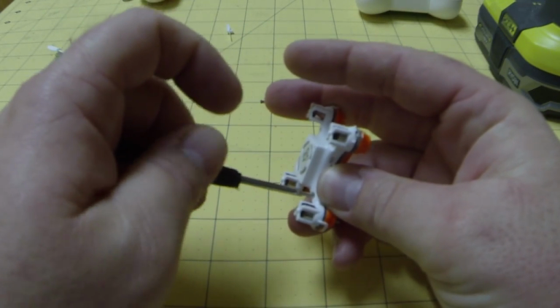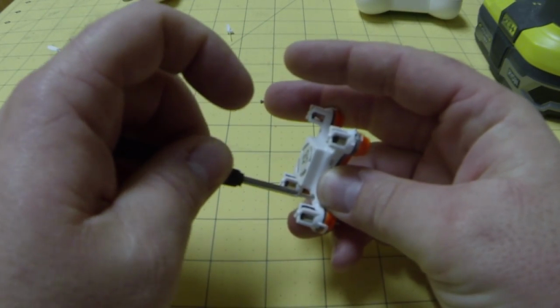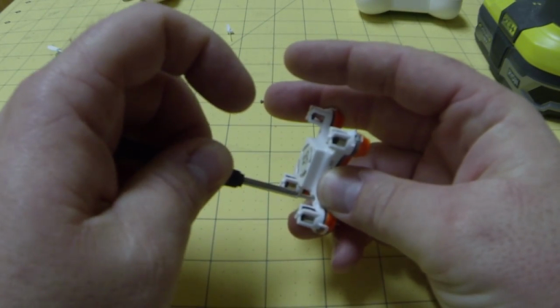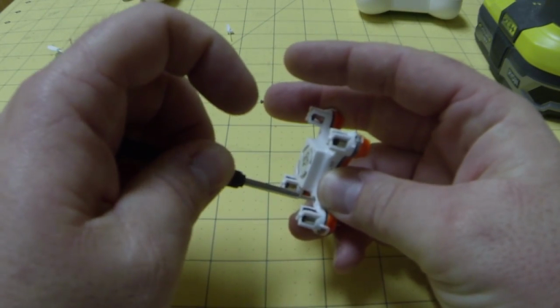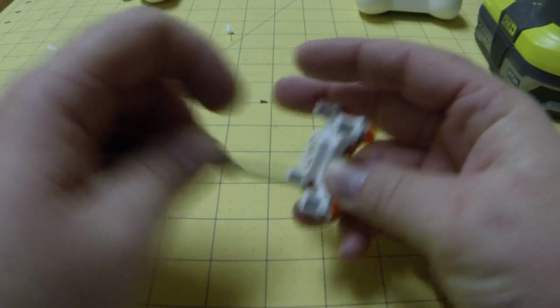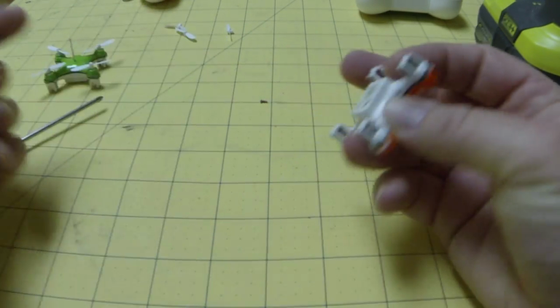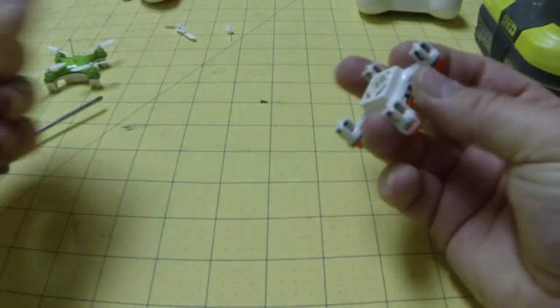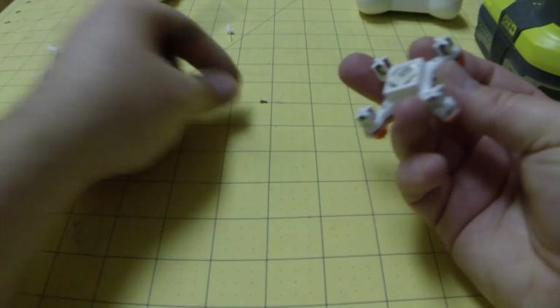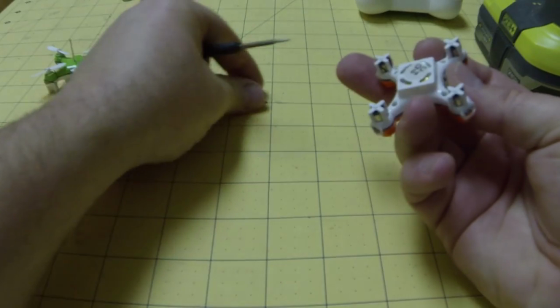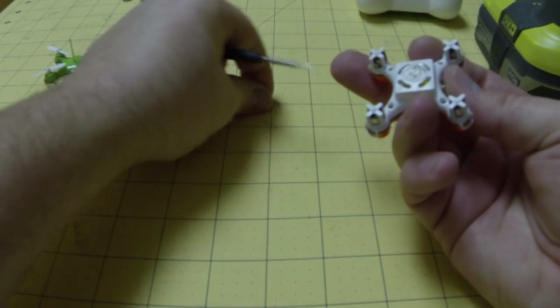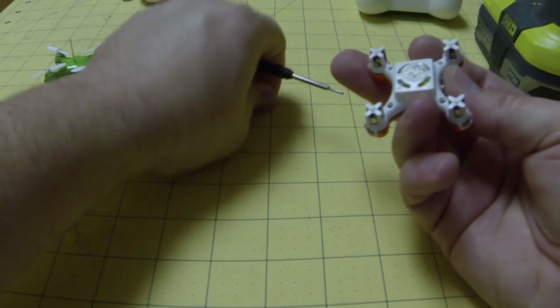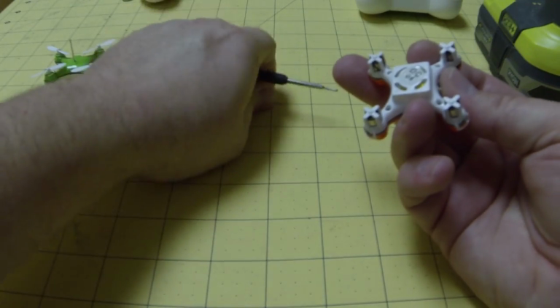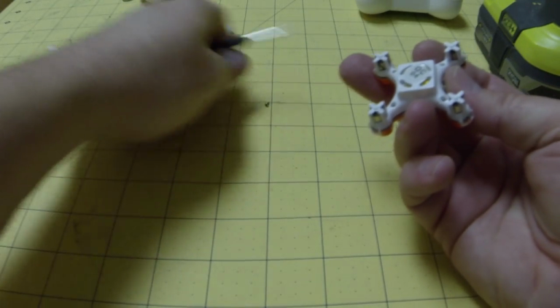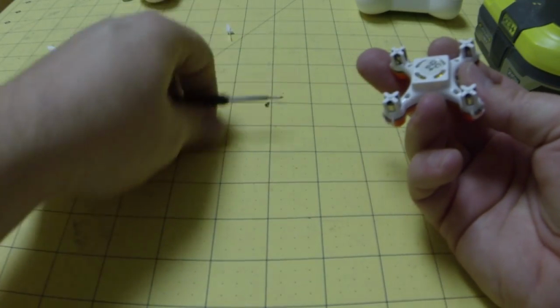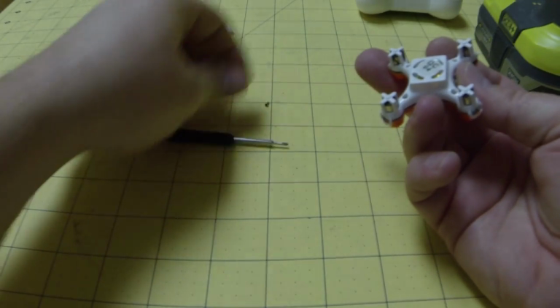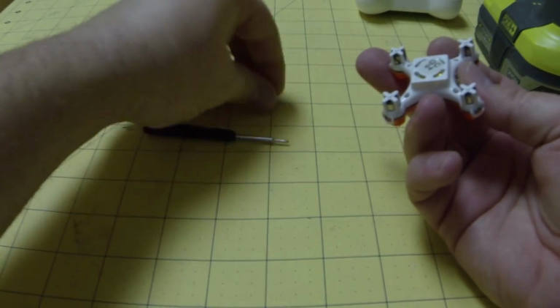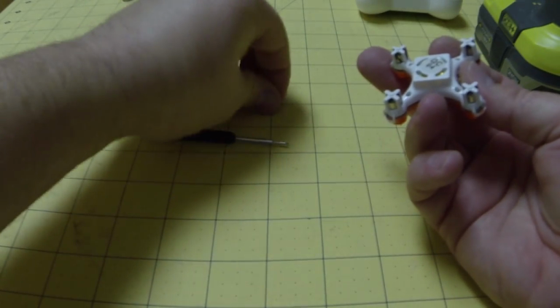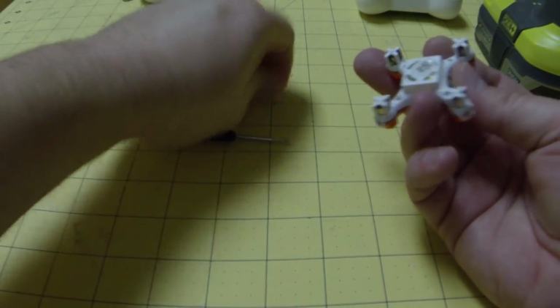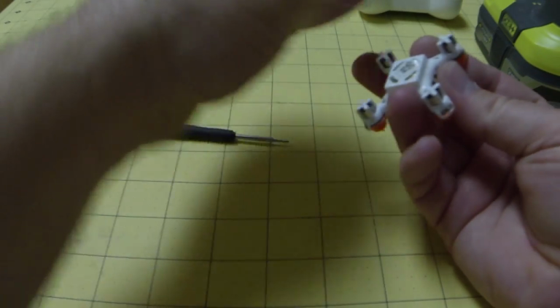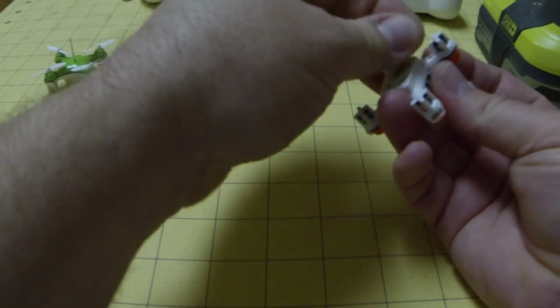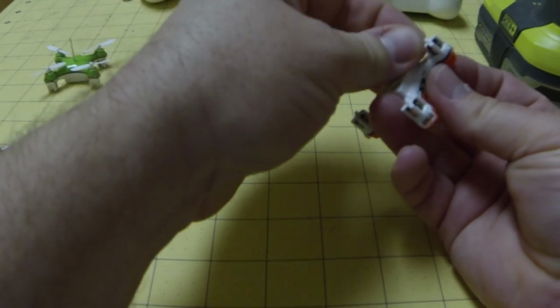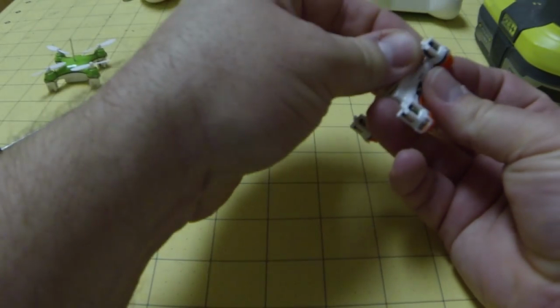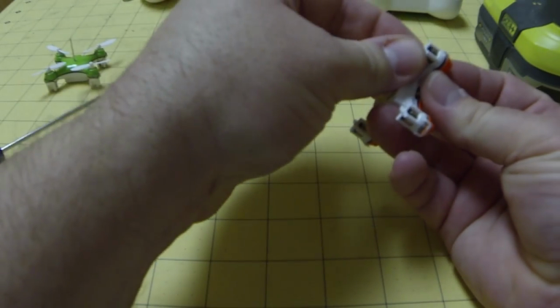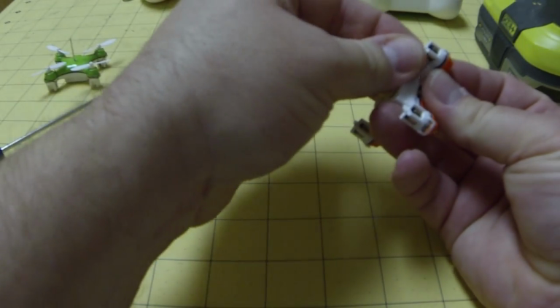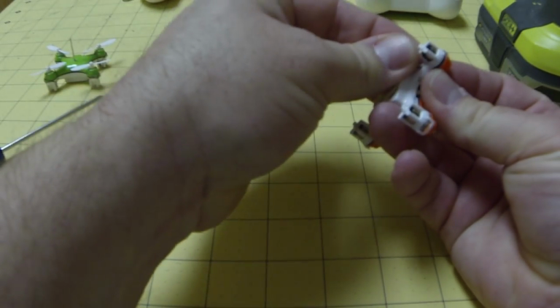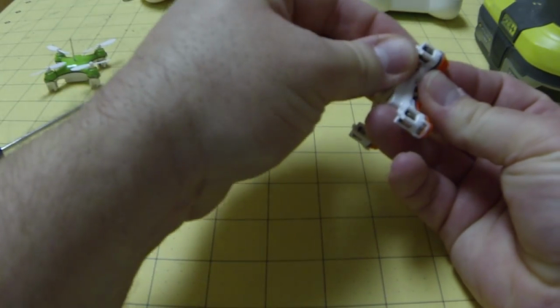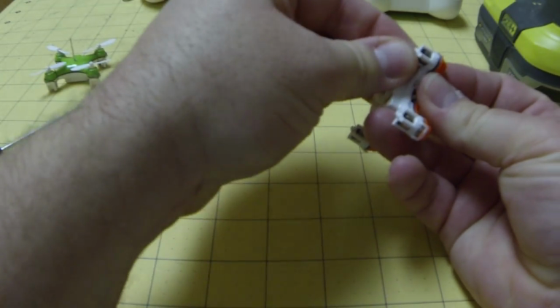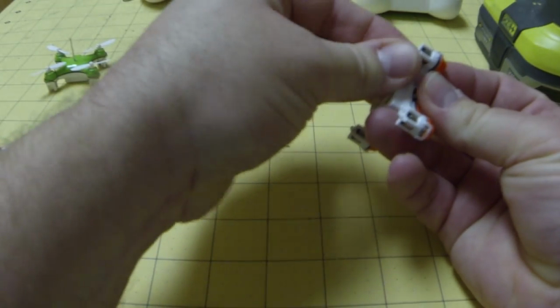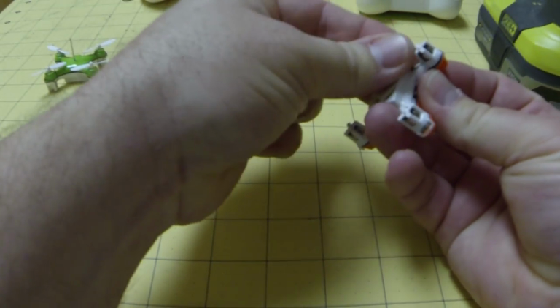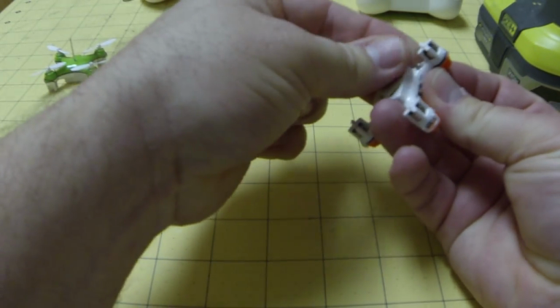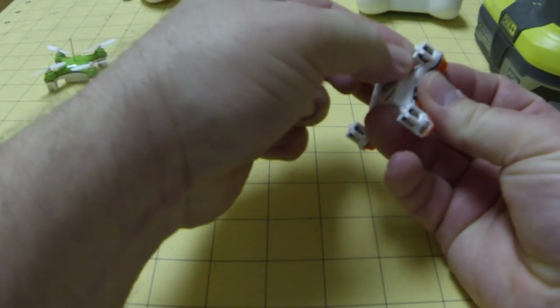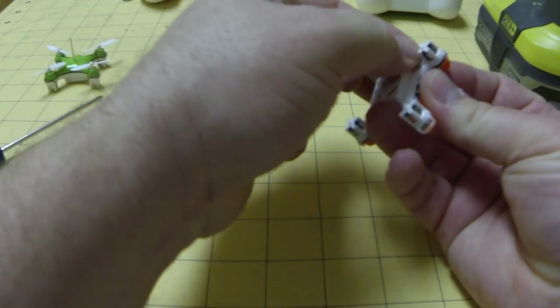Don't over-tighten — you'll strip them out. Just go until you feel a little bit of resistance, and that's it.